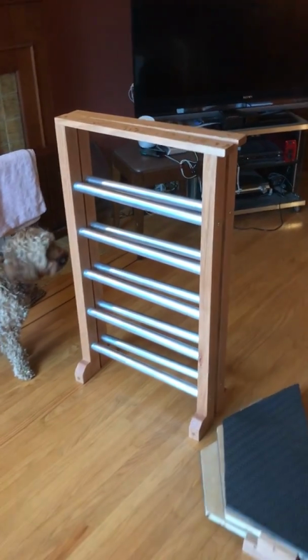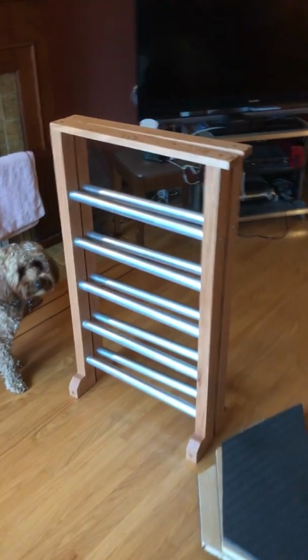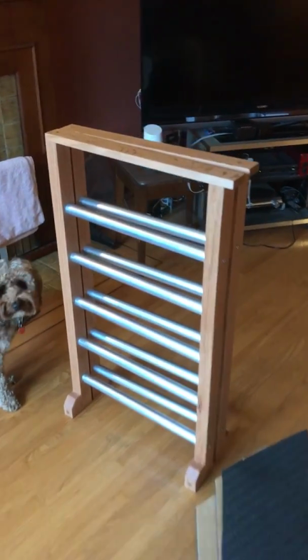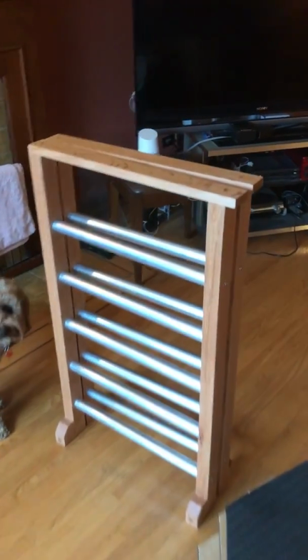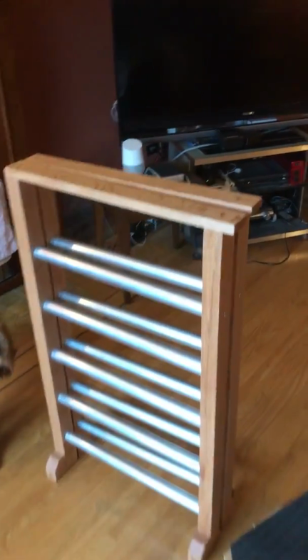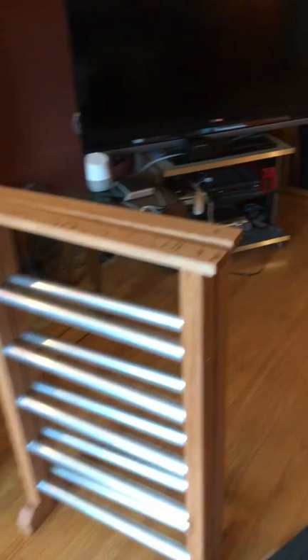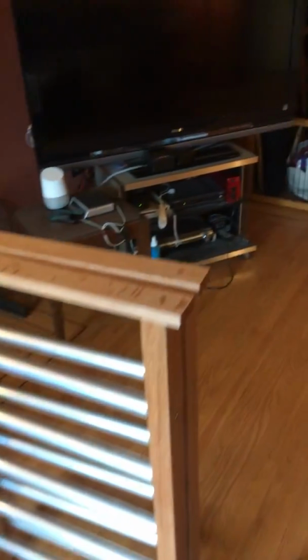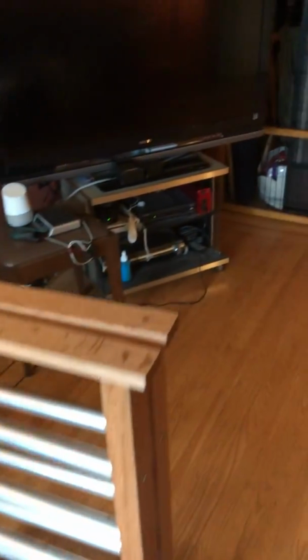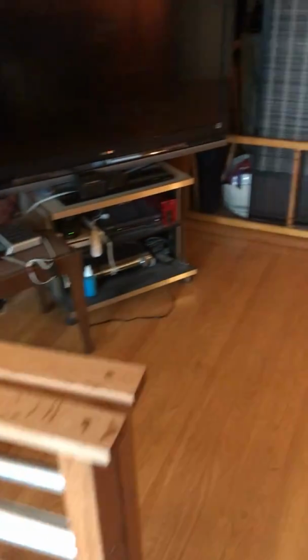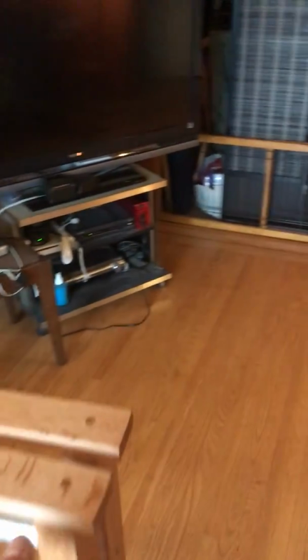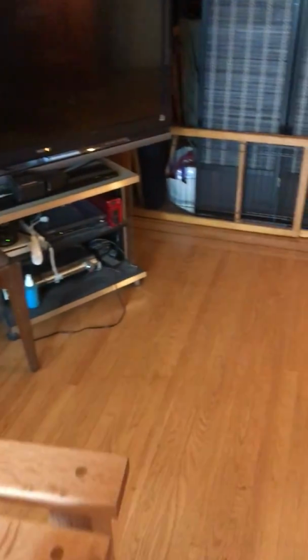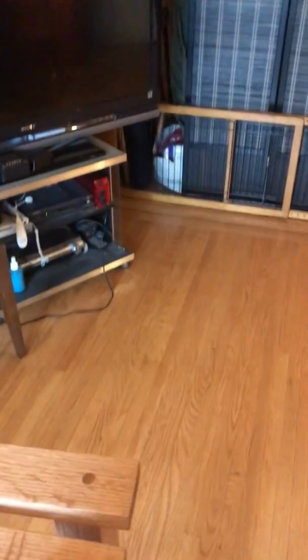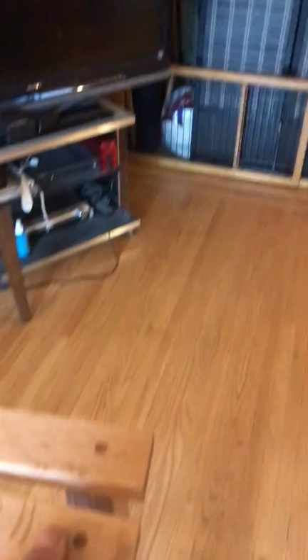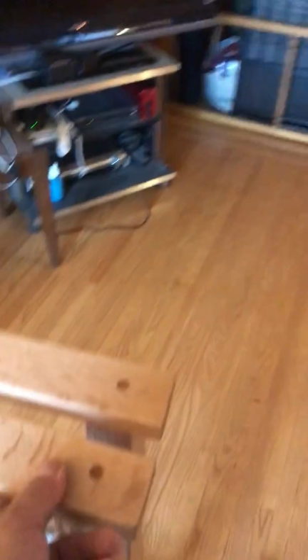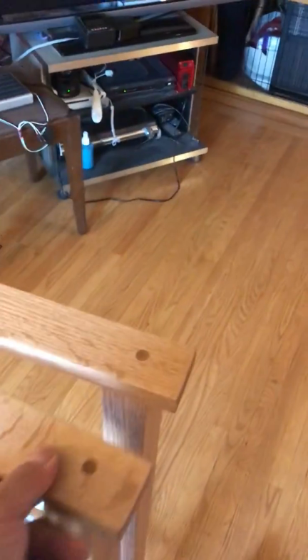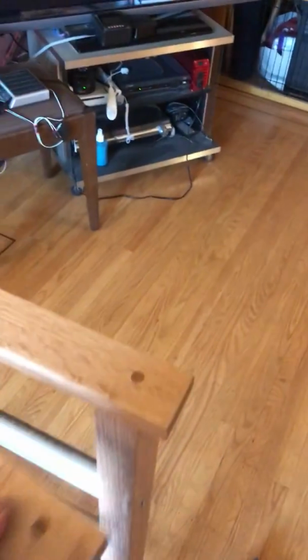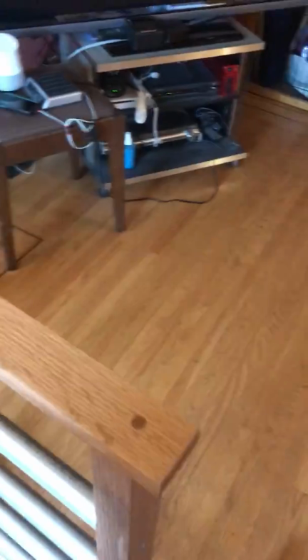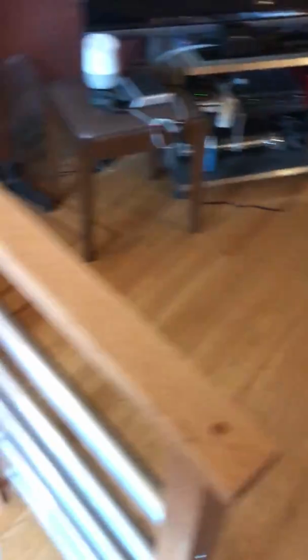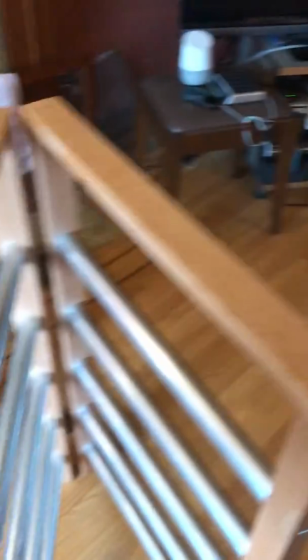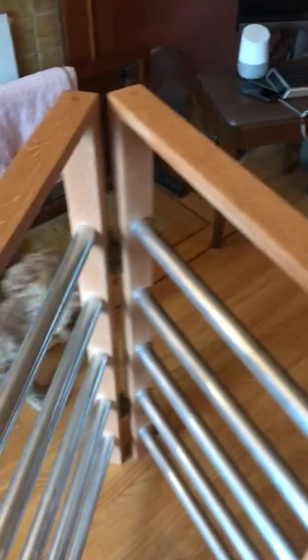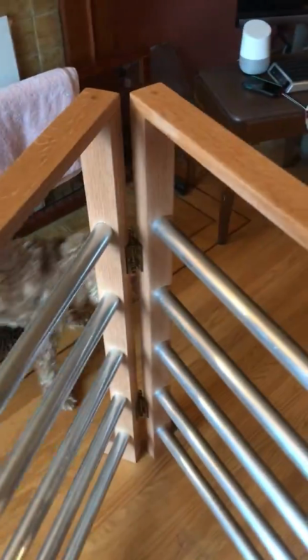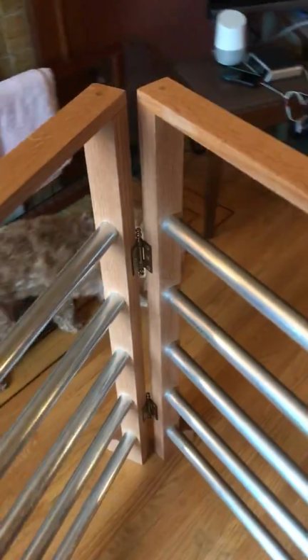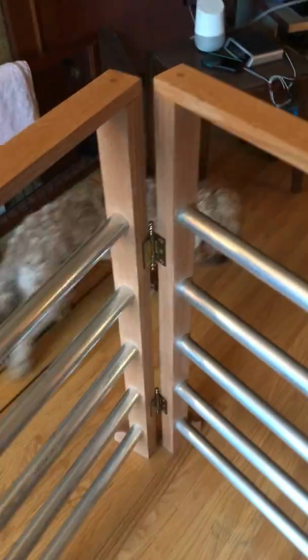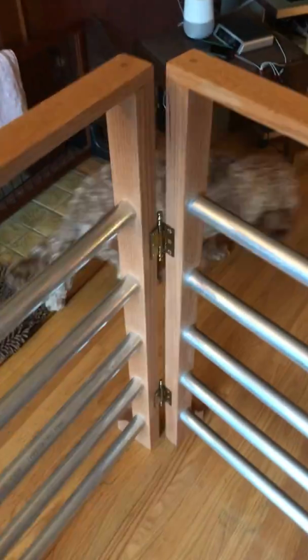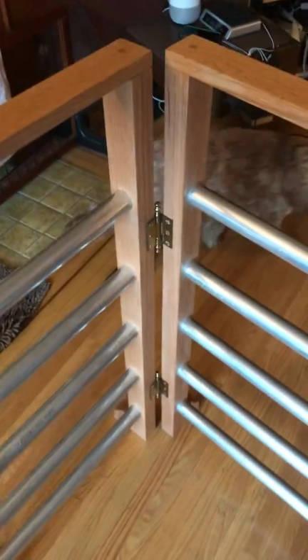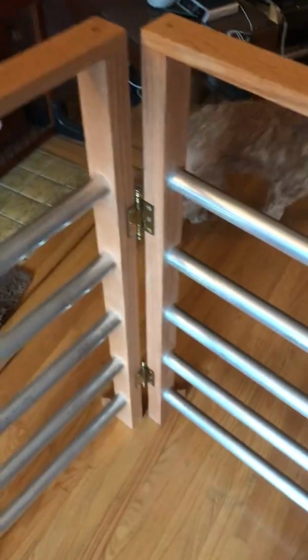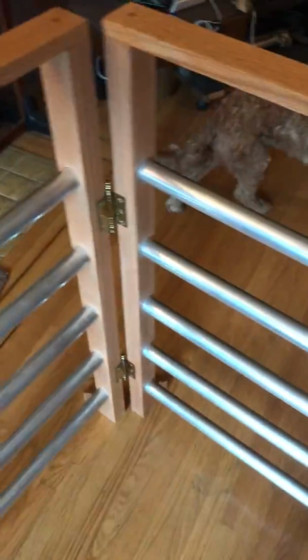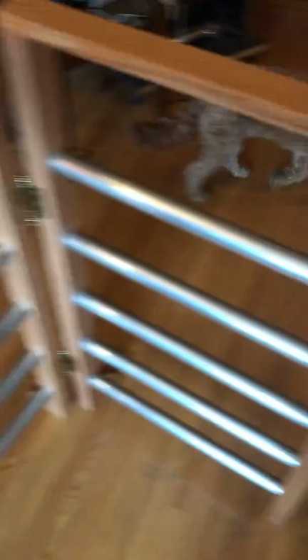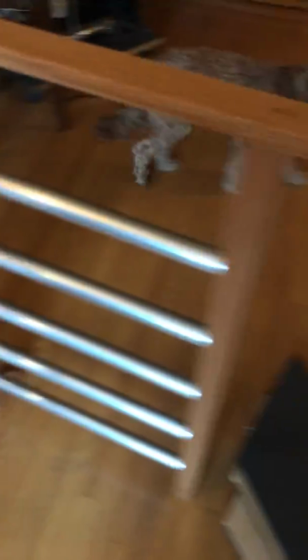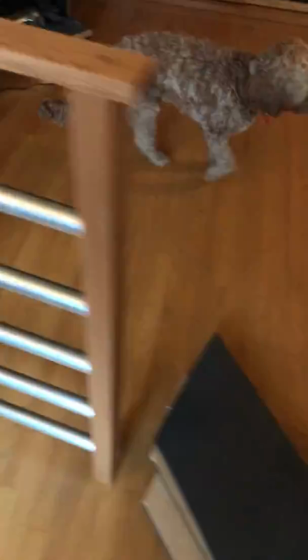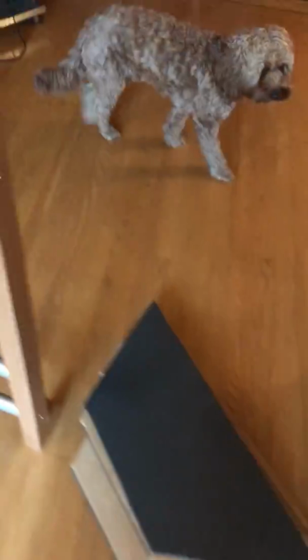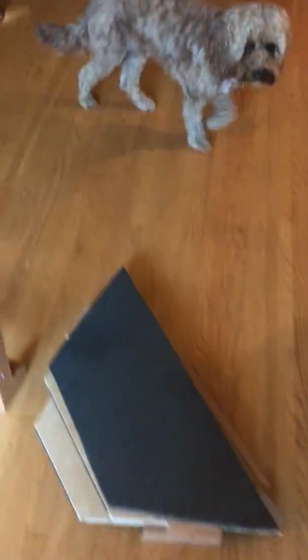So here we go. It opens up fairly easily to an angle defined by the base.